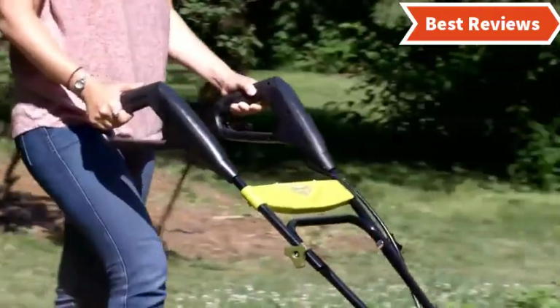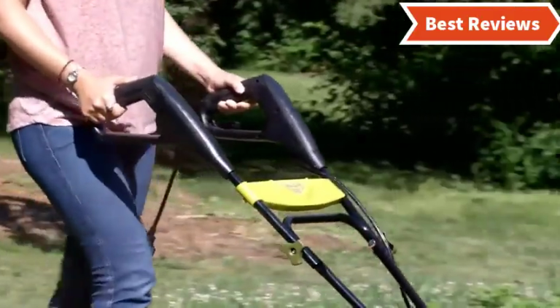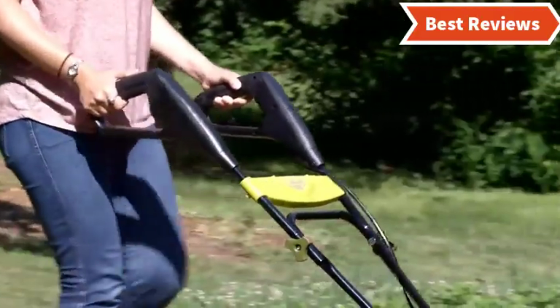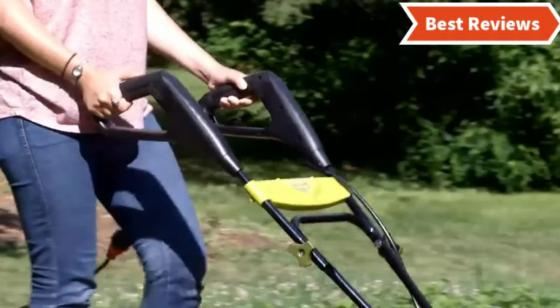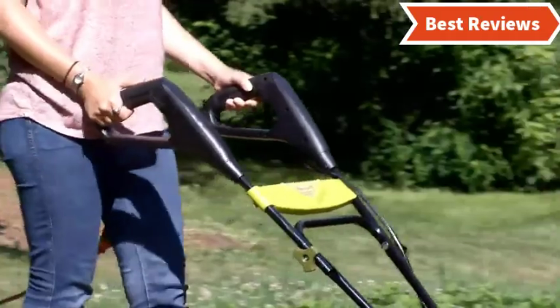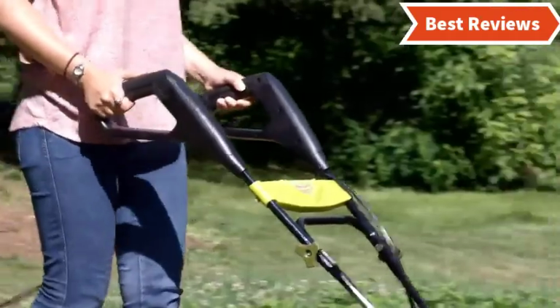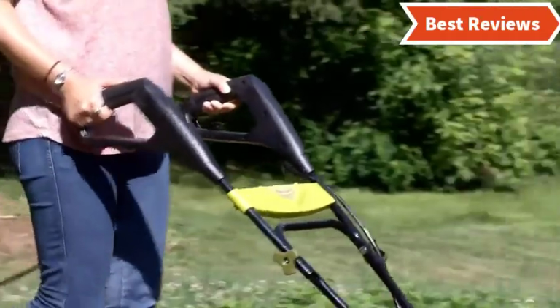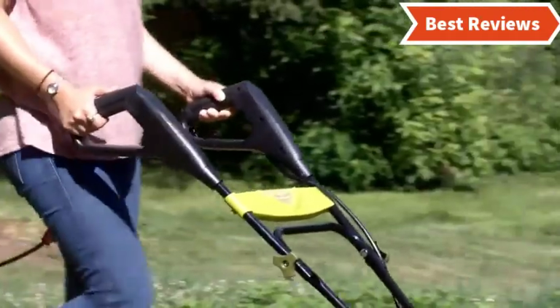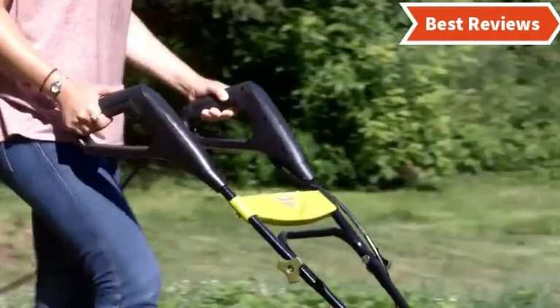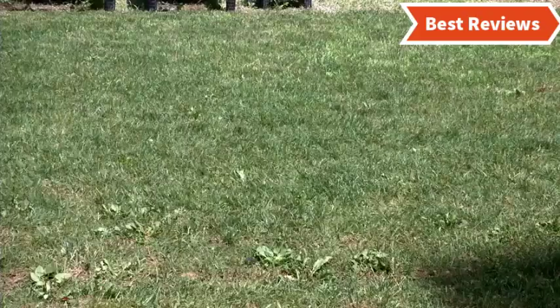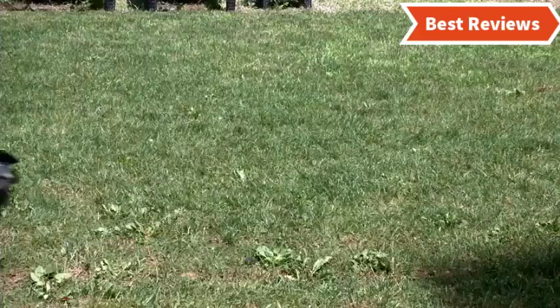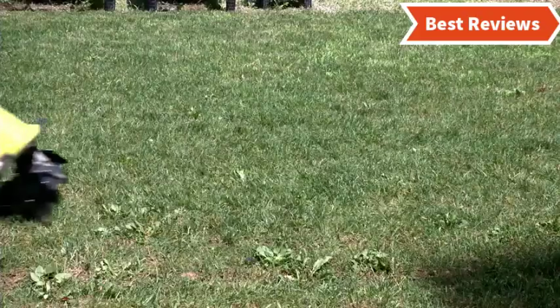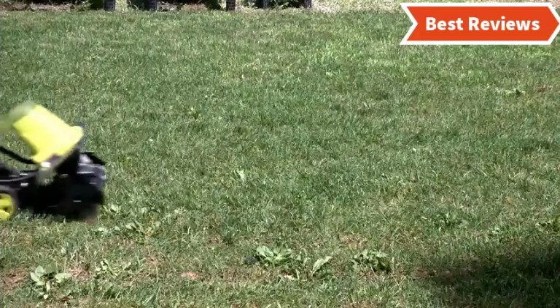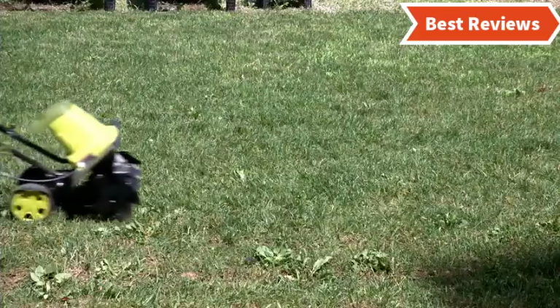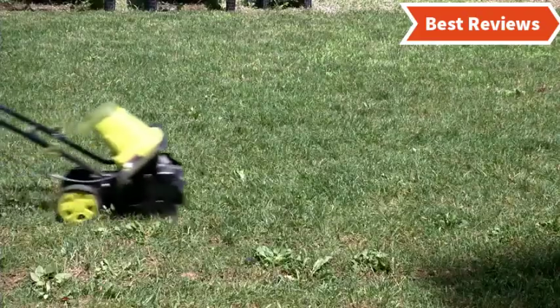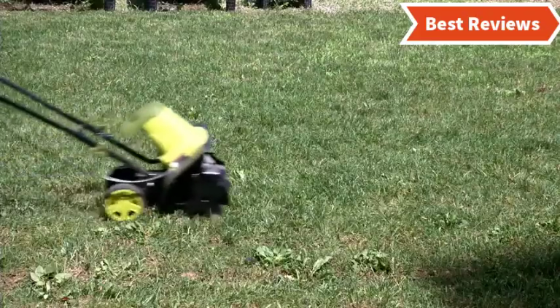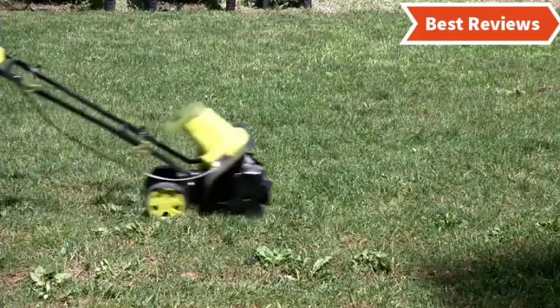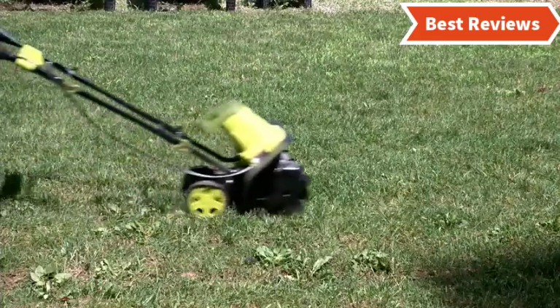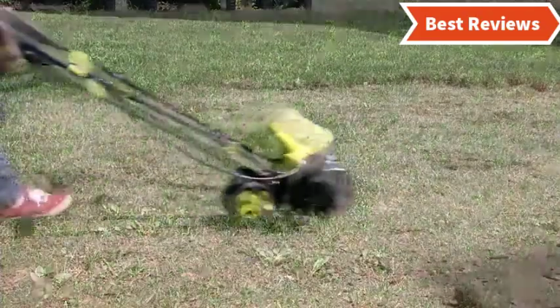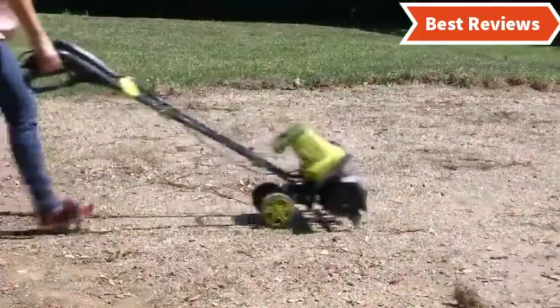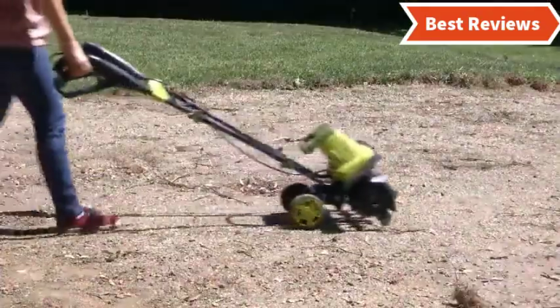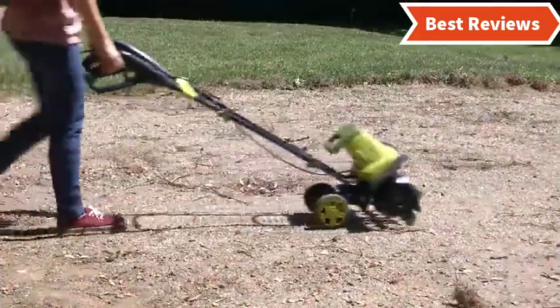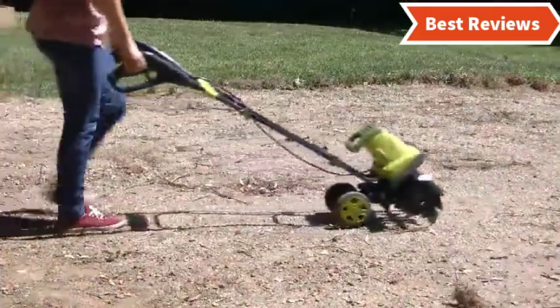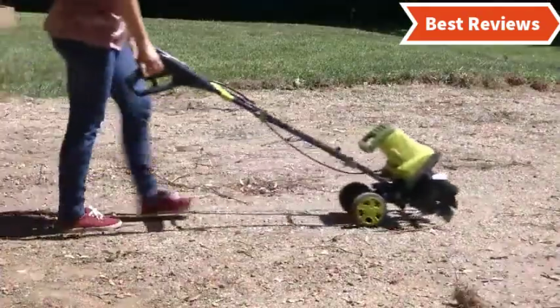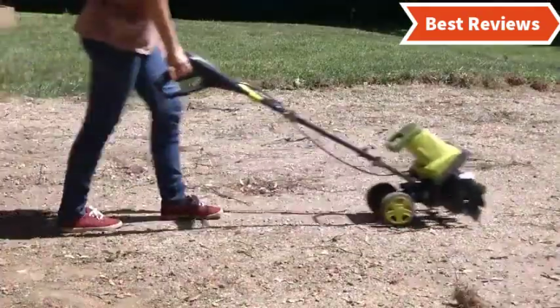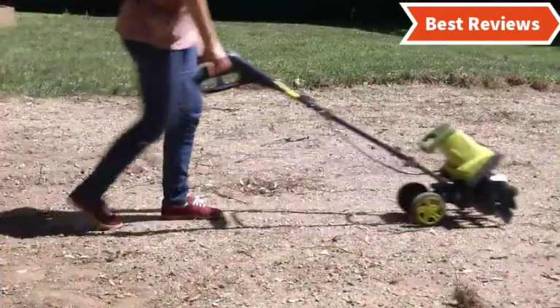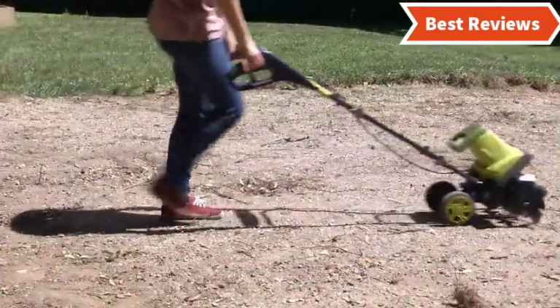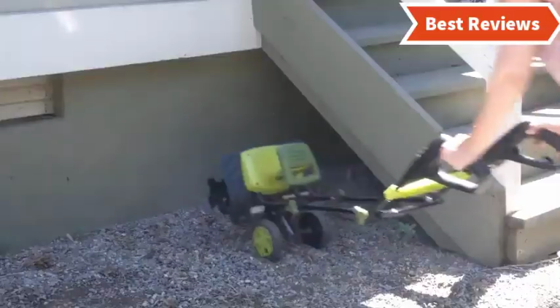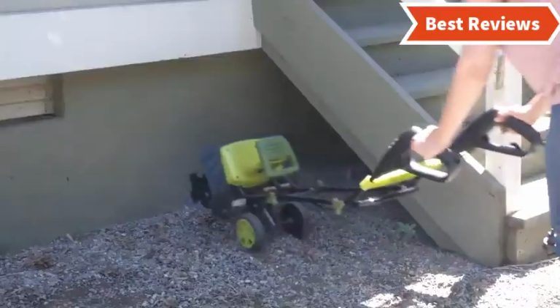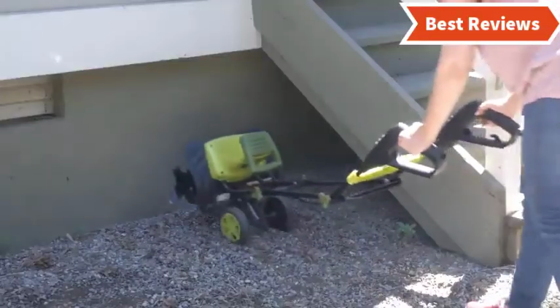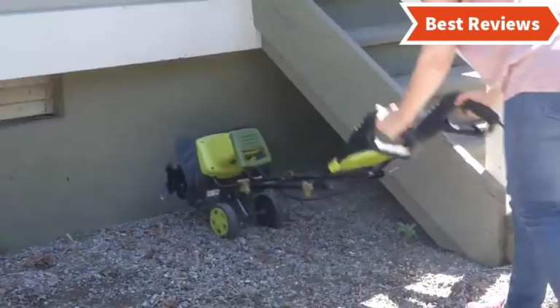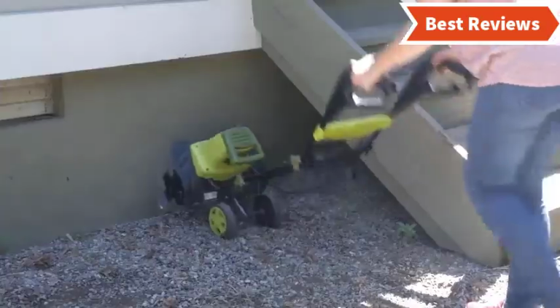Due to its lightweight, it is easy to operate. Overall, it's a great tool for a great garden.